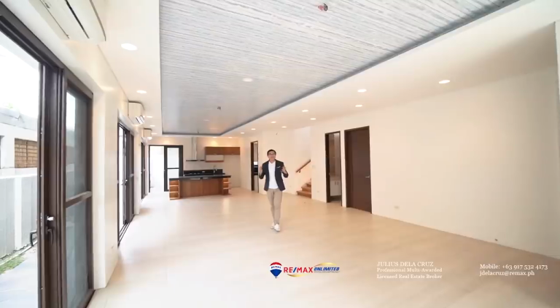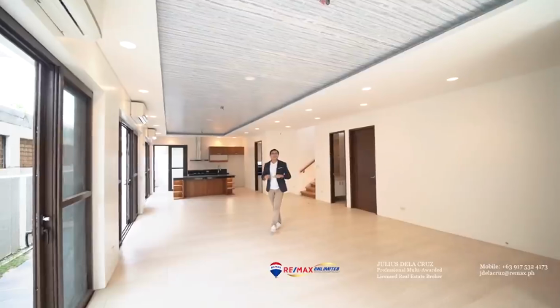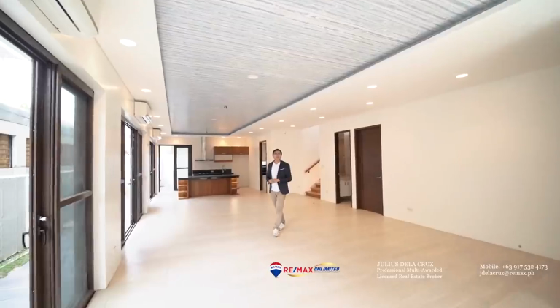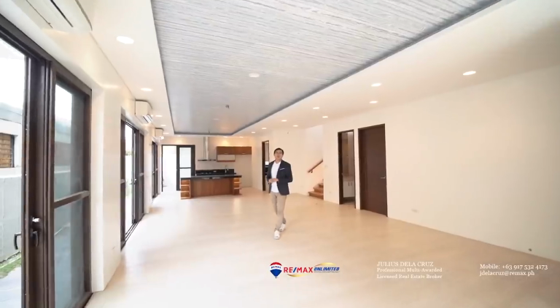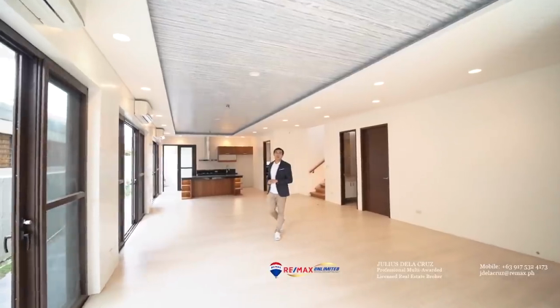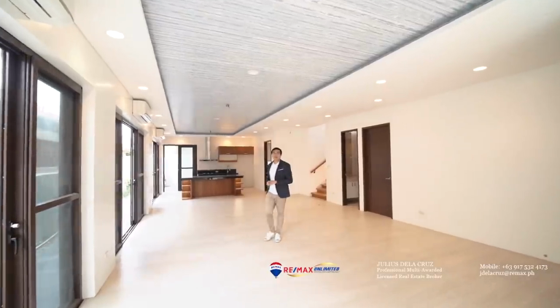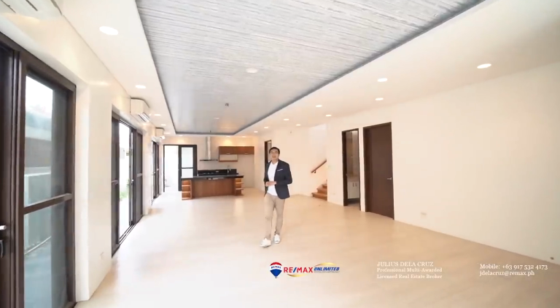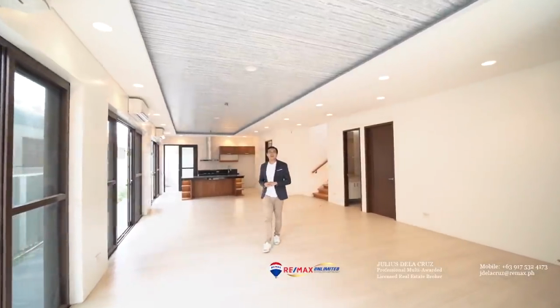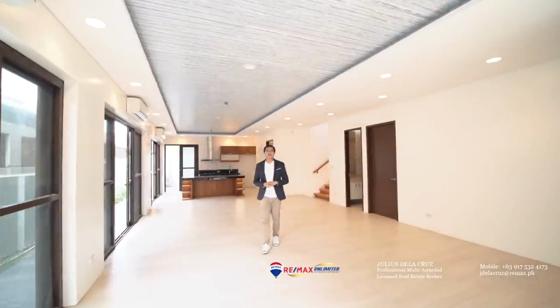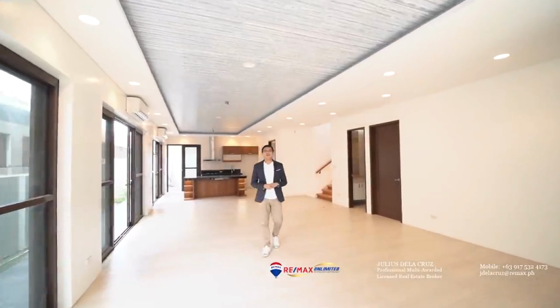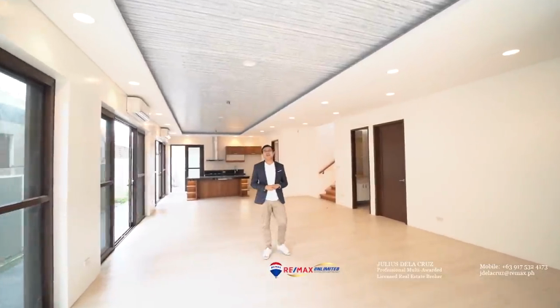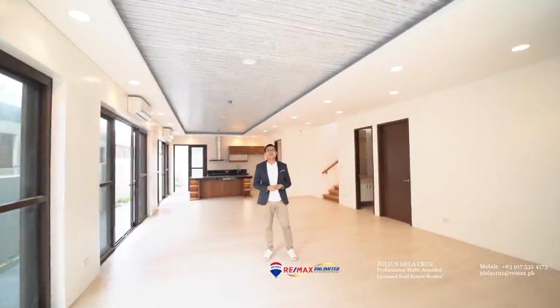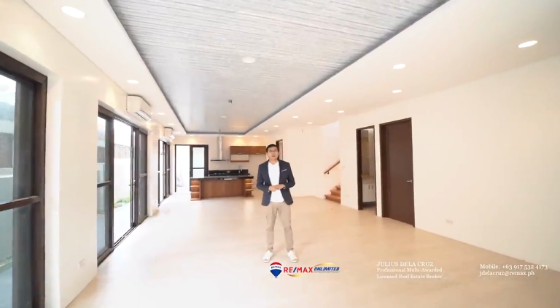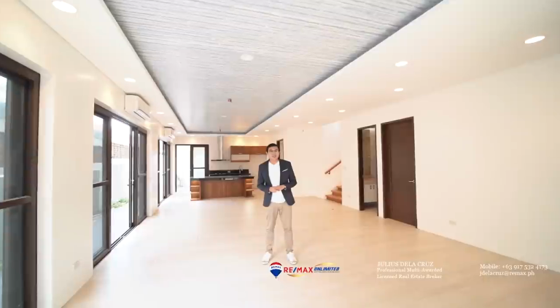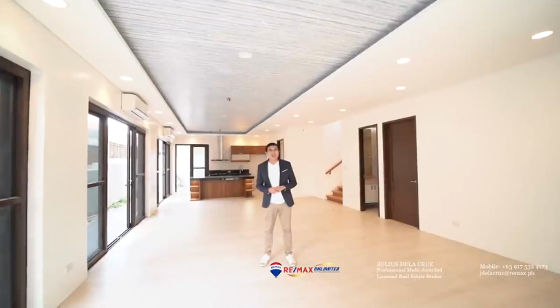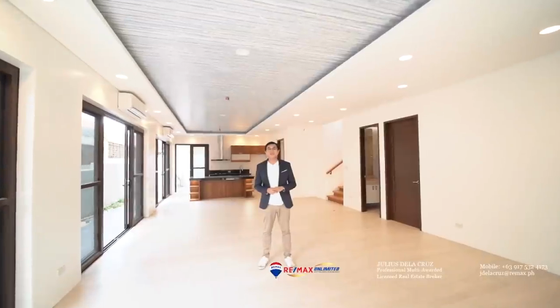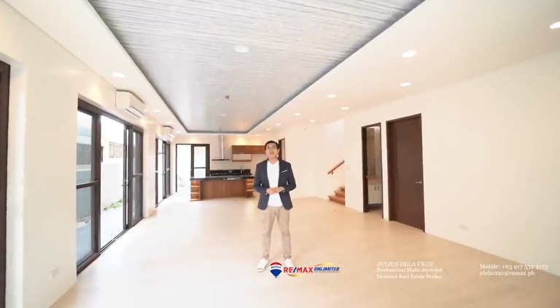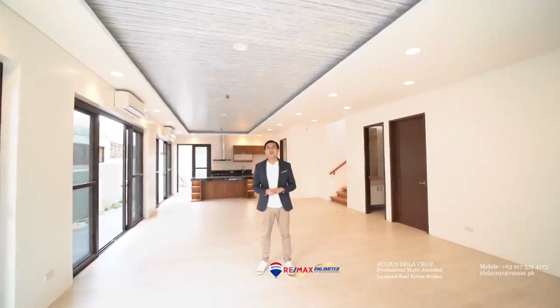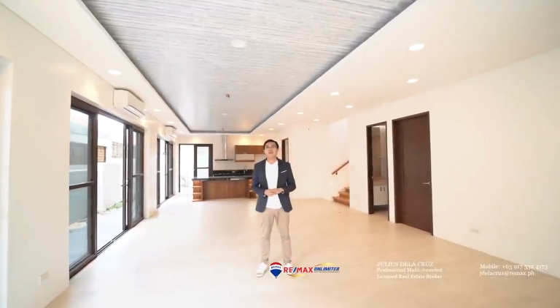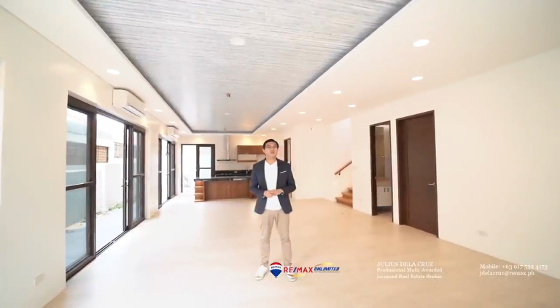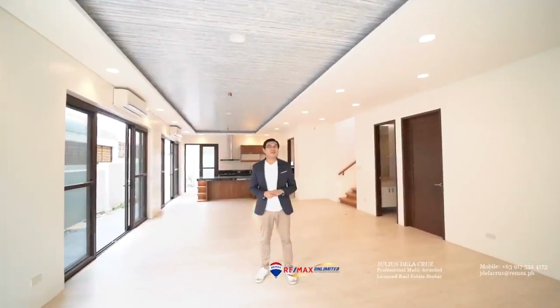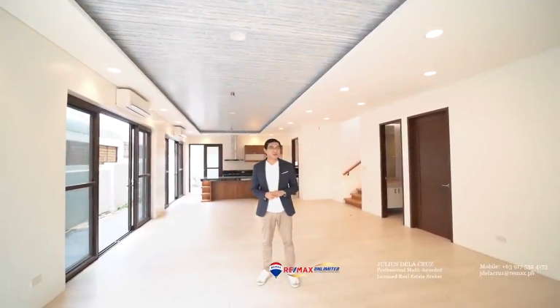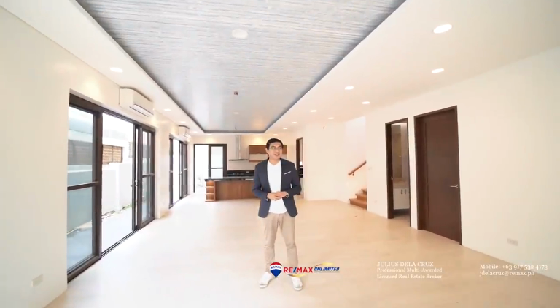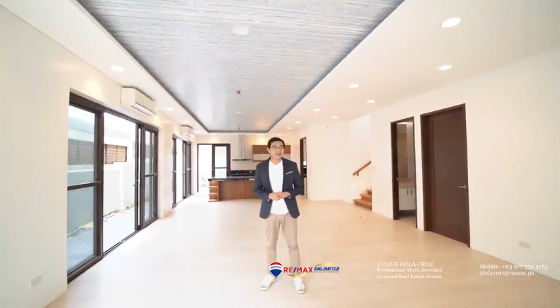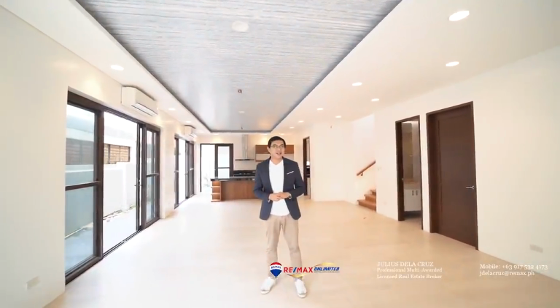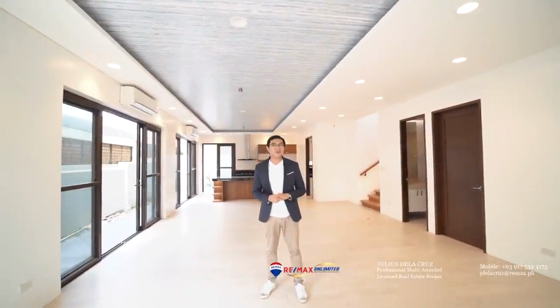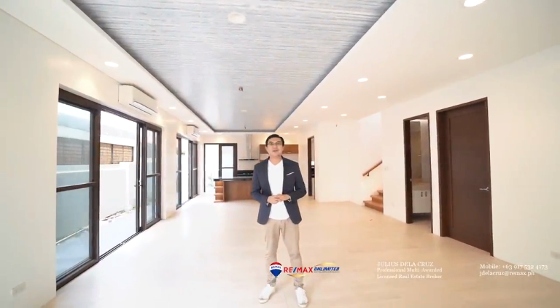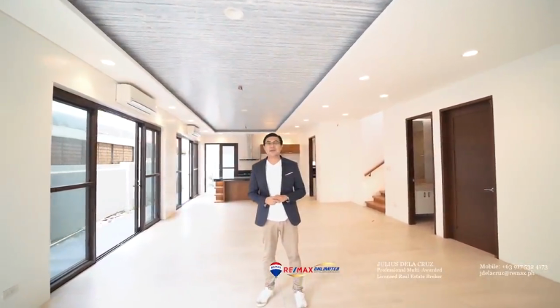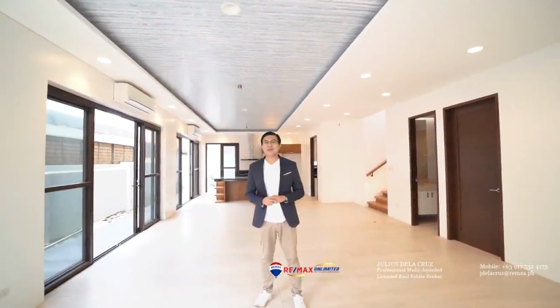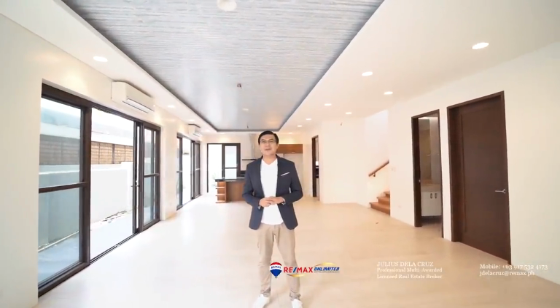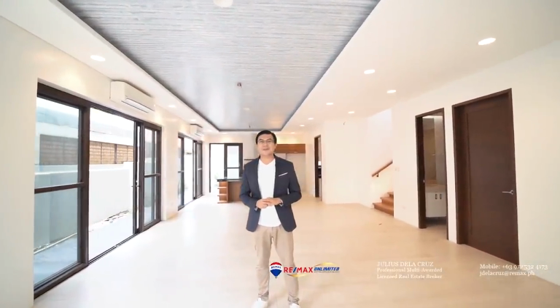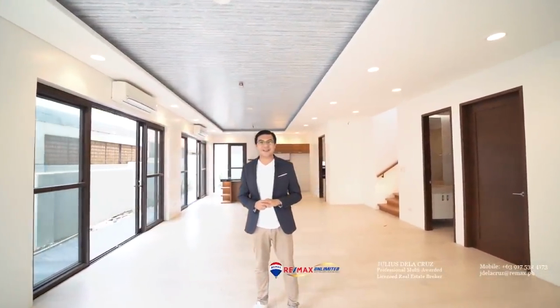That's it. I hope you enjoyed today's house tour of this beautiful, modern-designed five-bedroom home in BF Homes Parañaque, and we look forward to welcoming you home here.